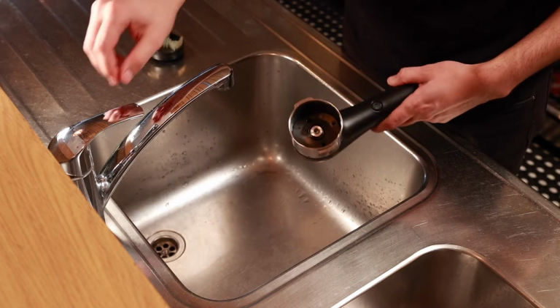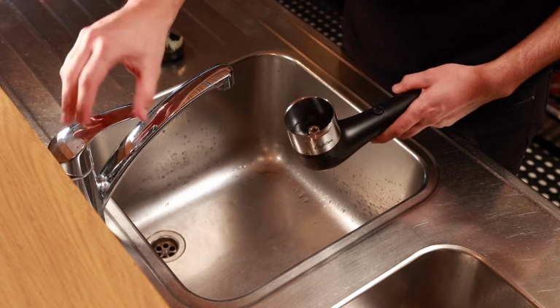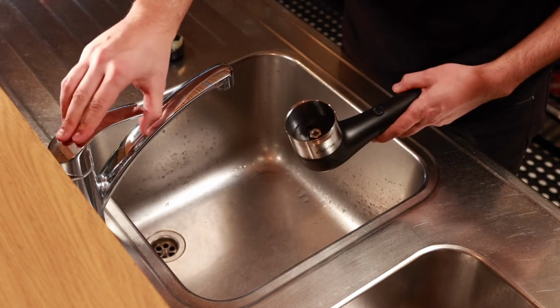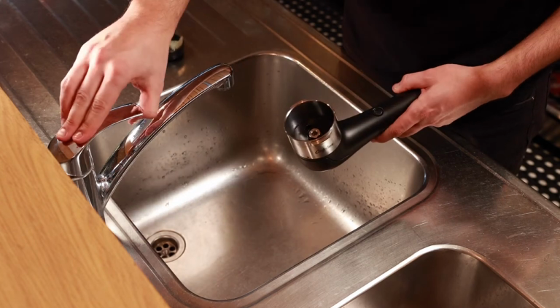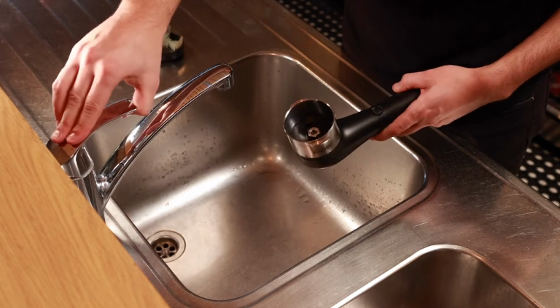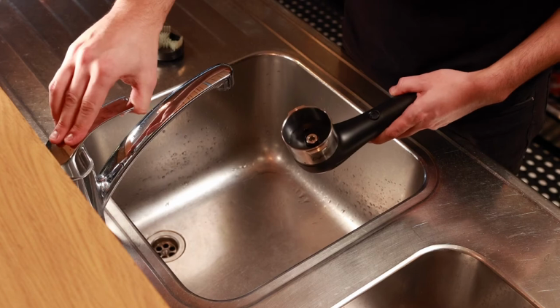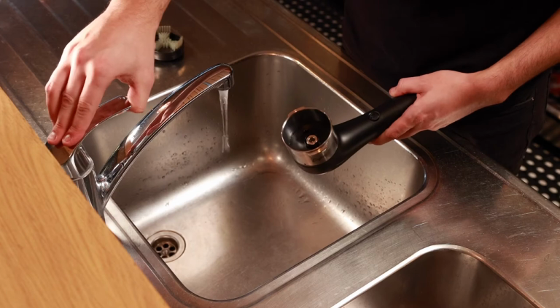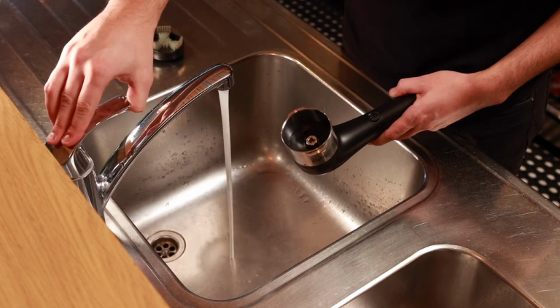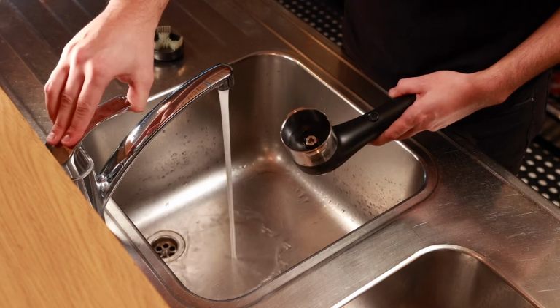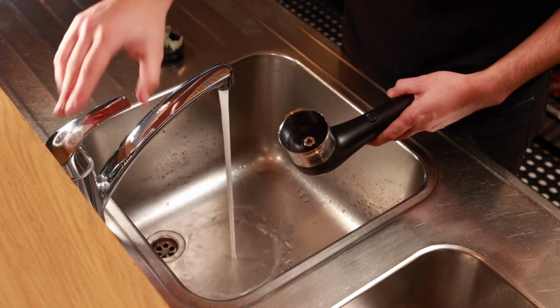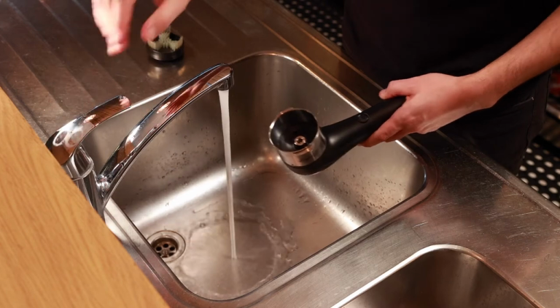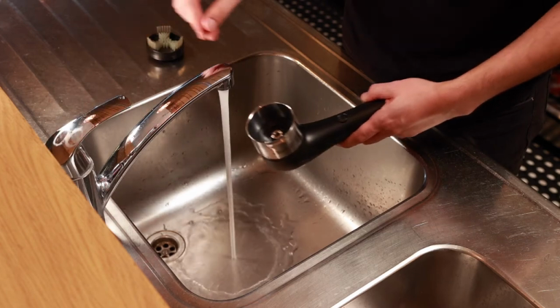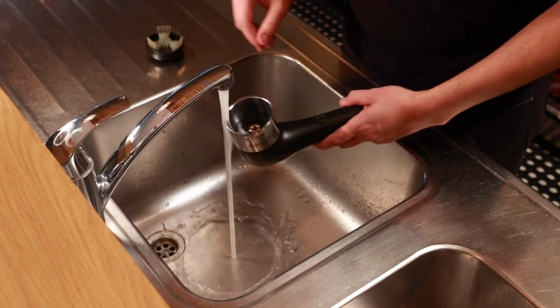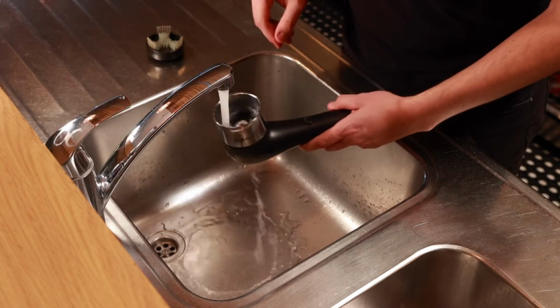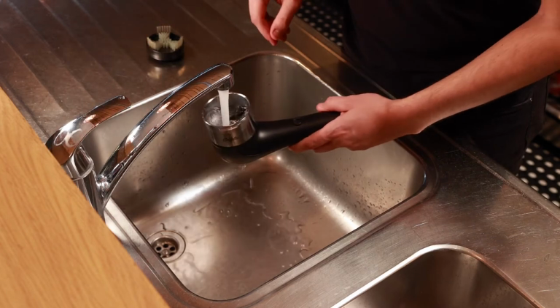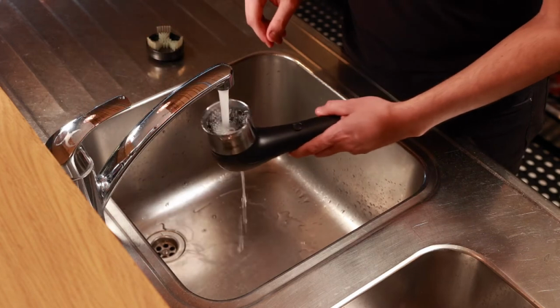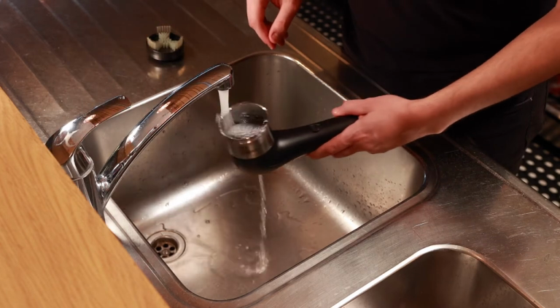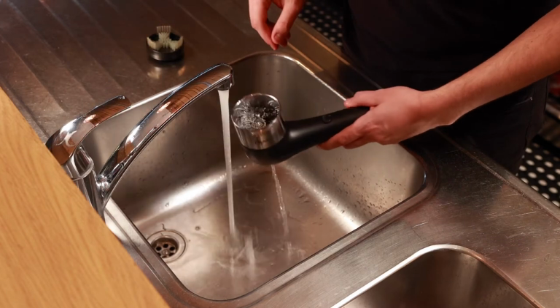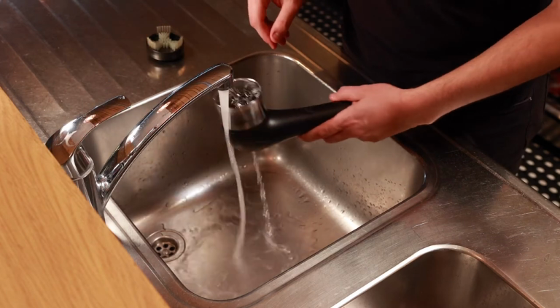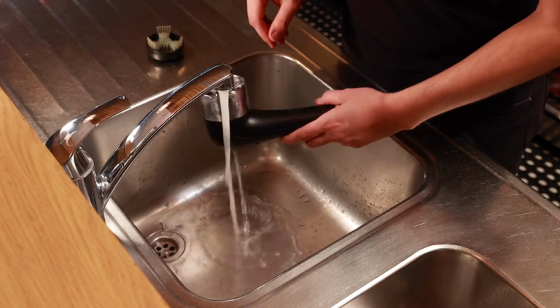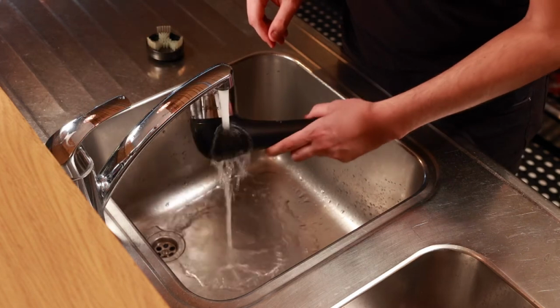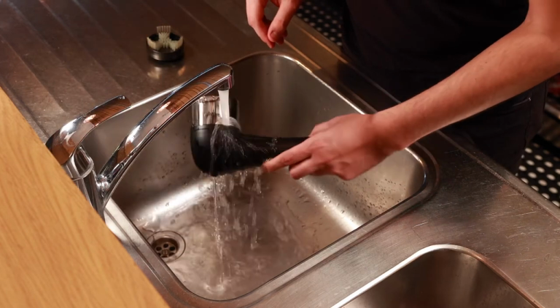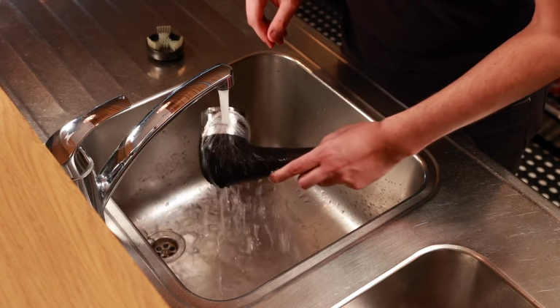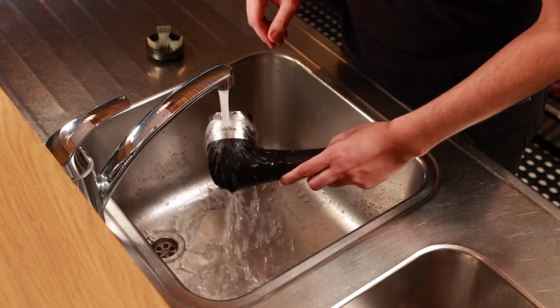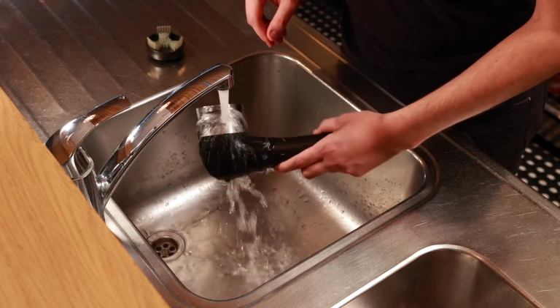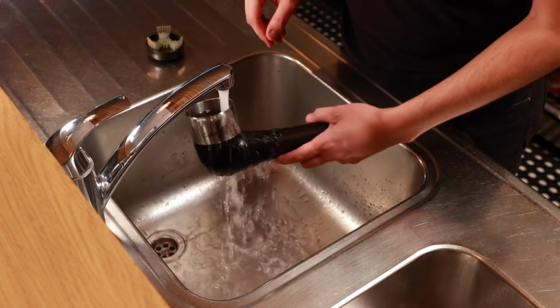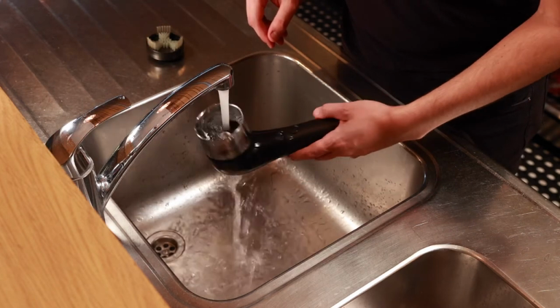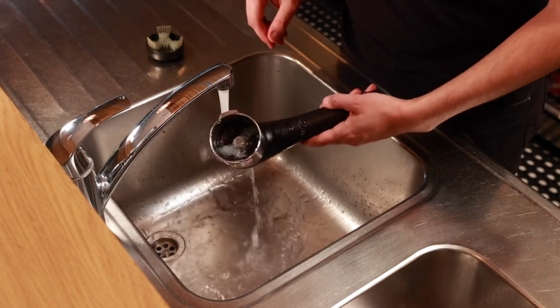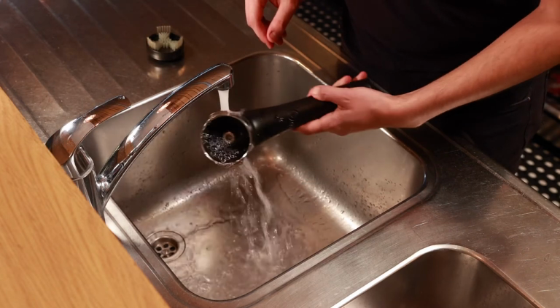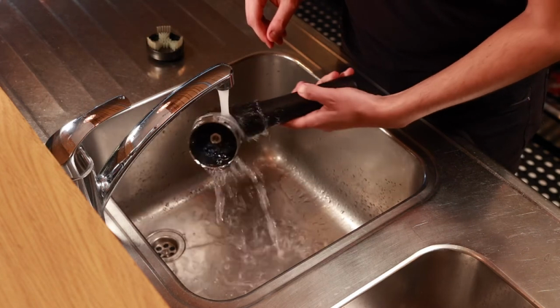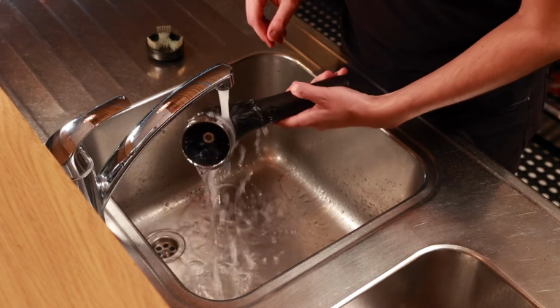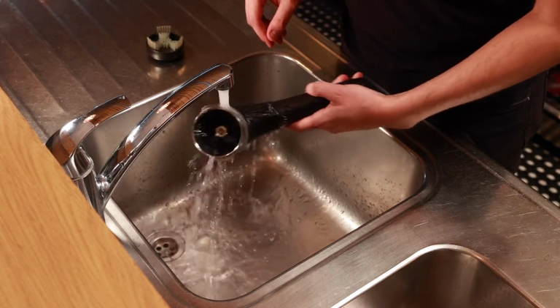You can simply rinse the product head under running tap water. However, never submerge the whole product underwater.